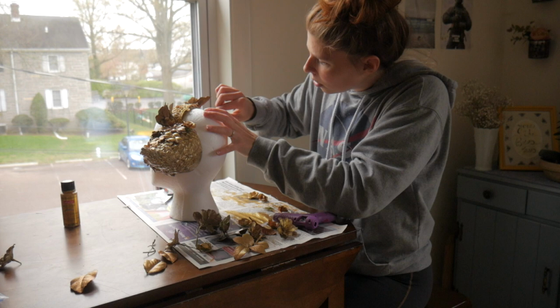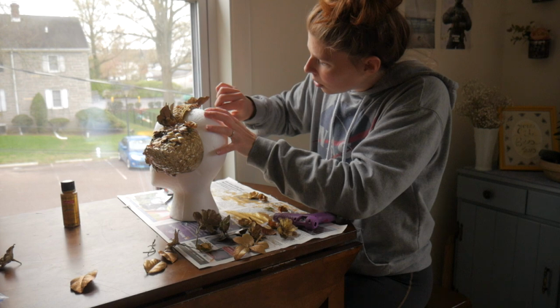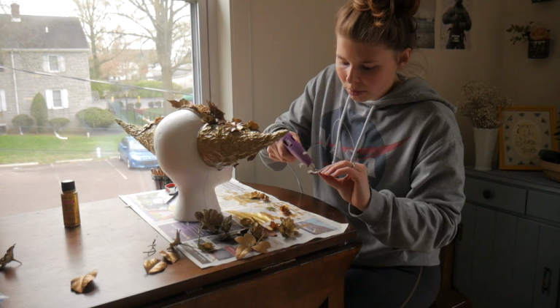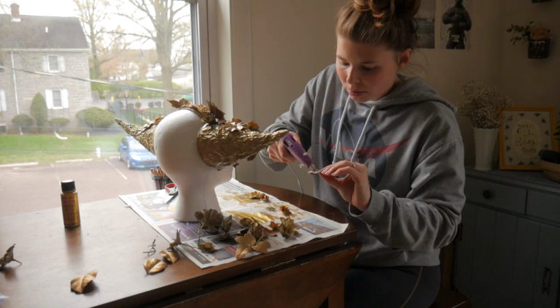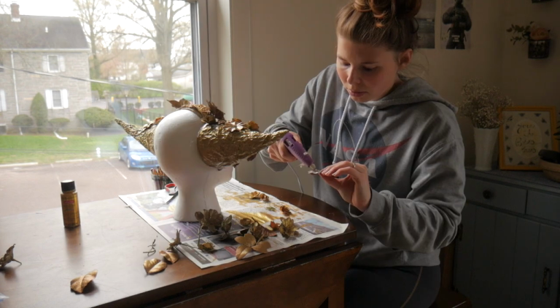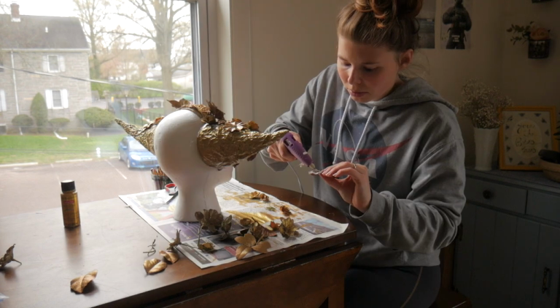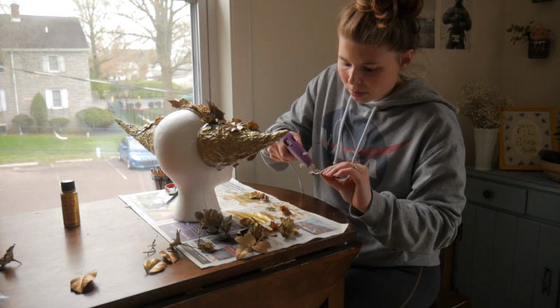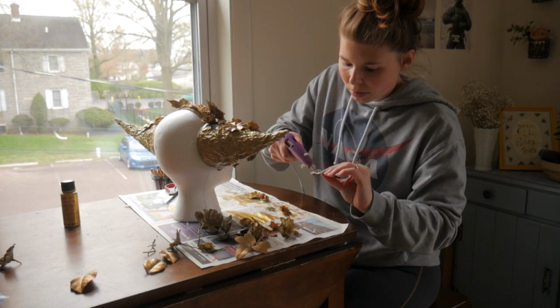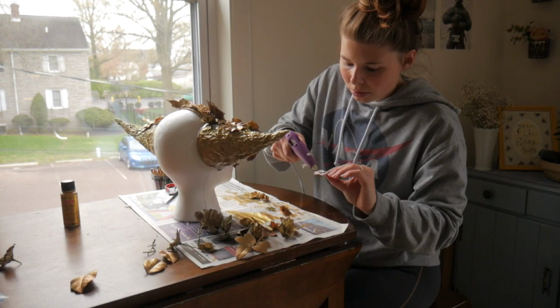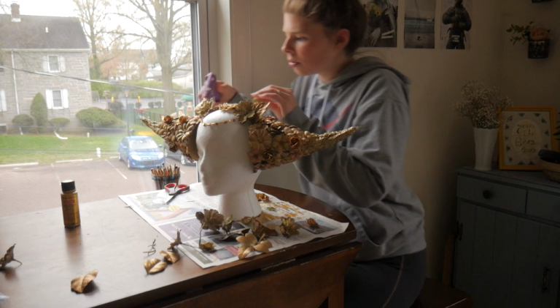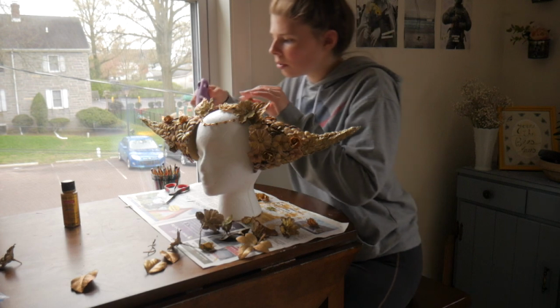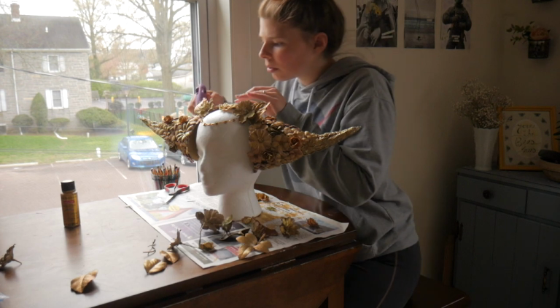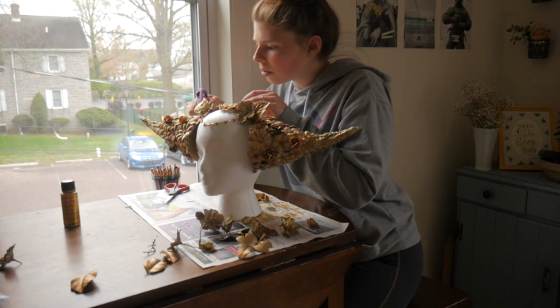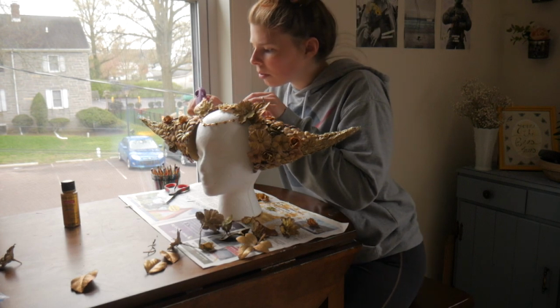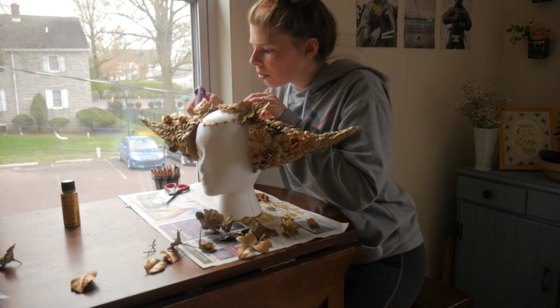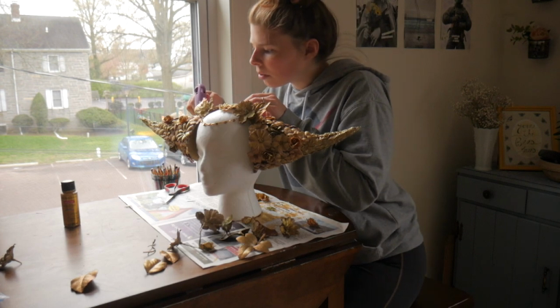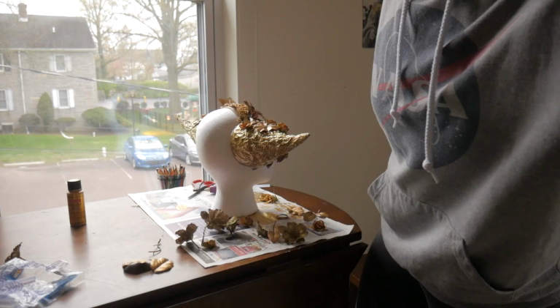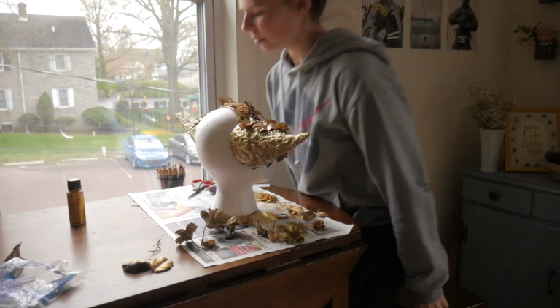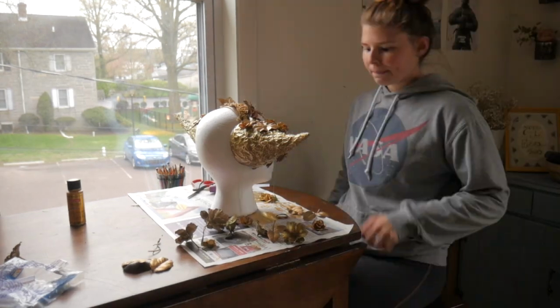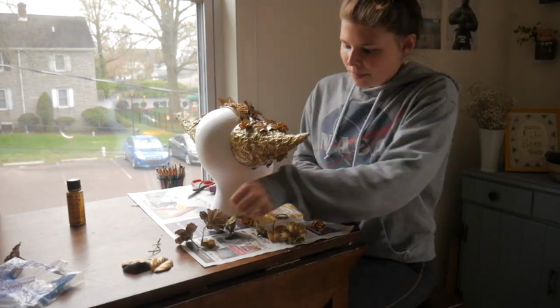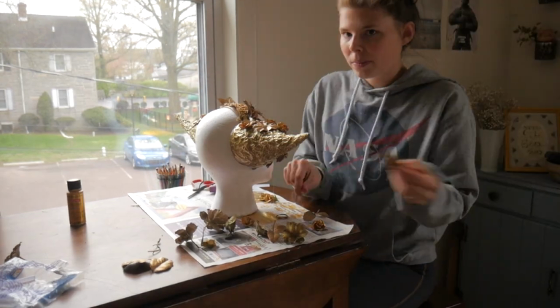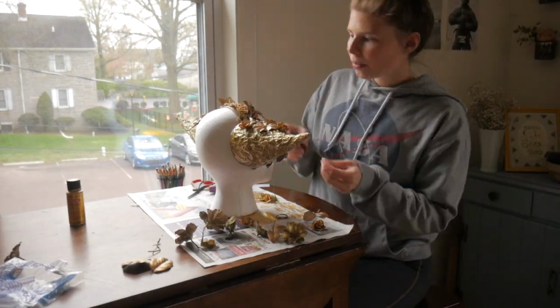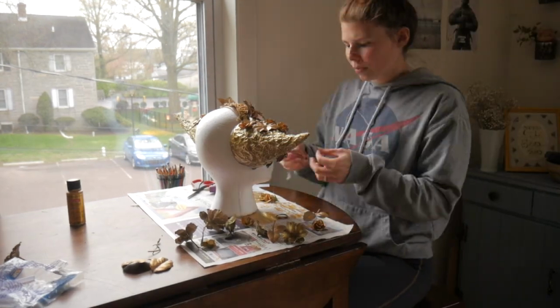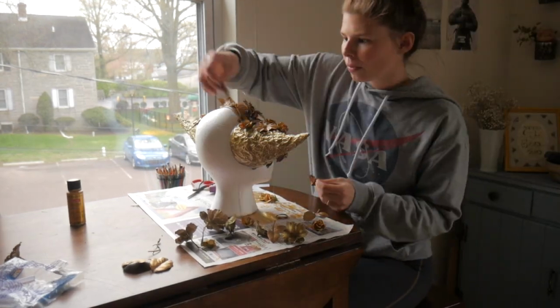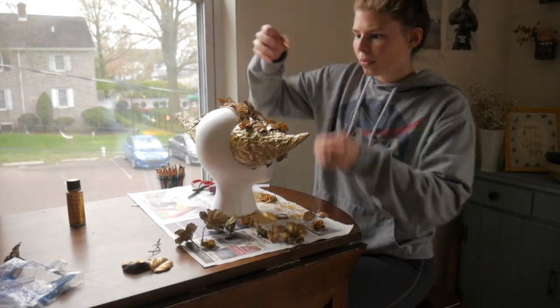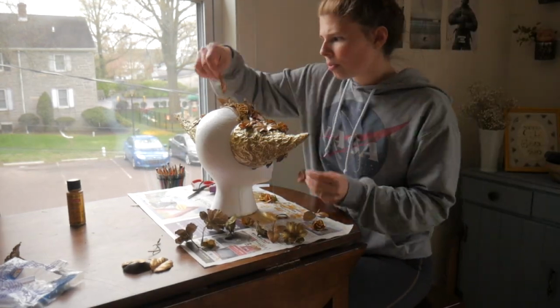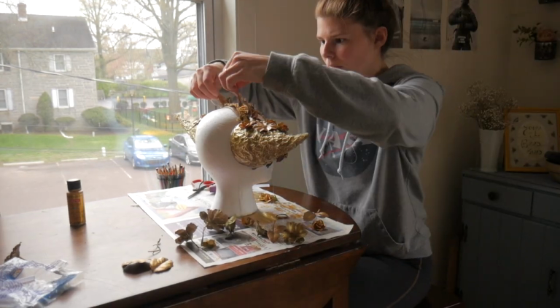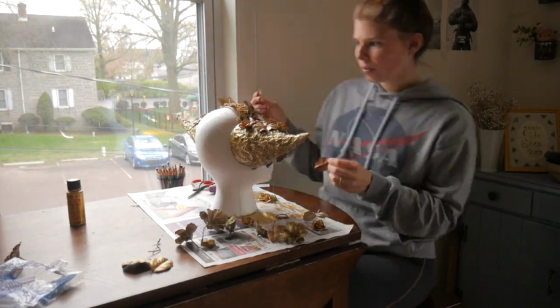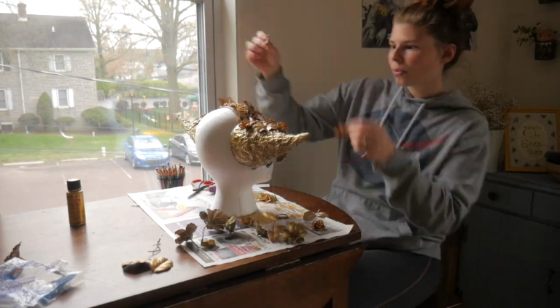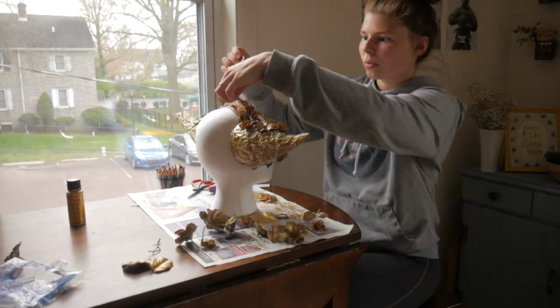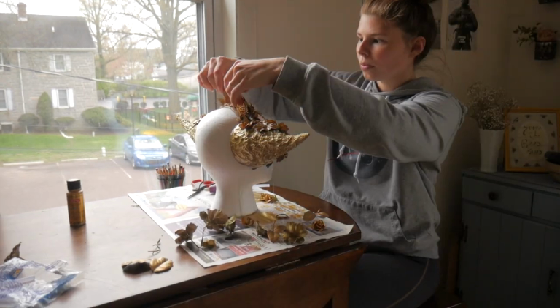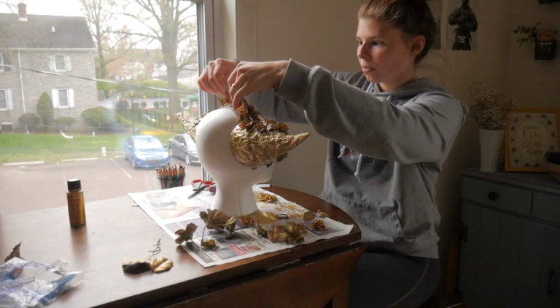A few last final finishing touches and extra flowers and the headpiece is ready to go.